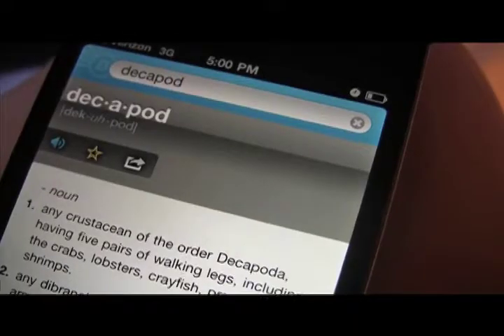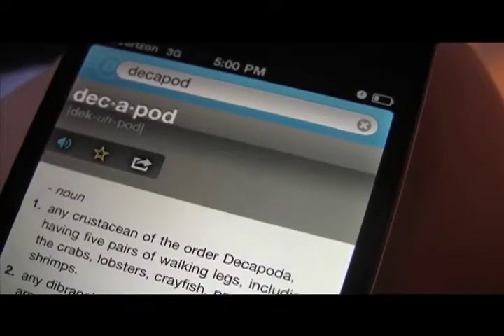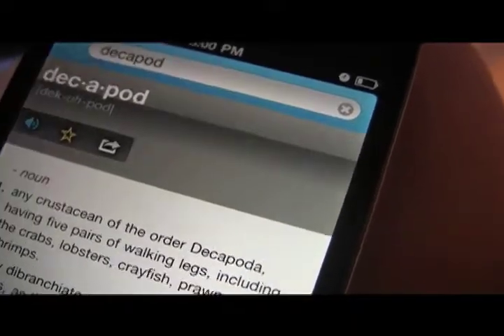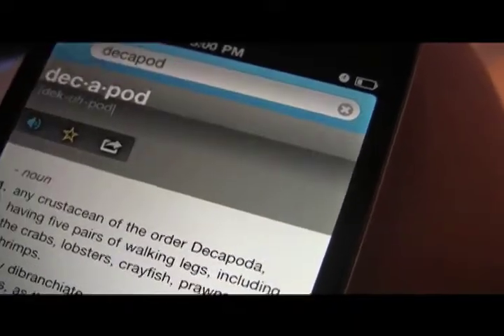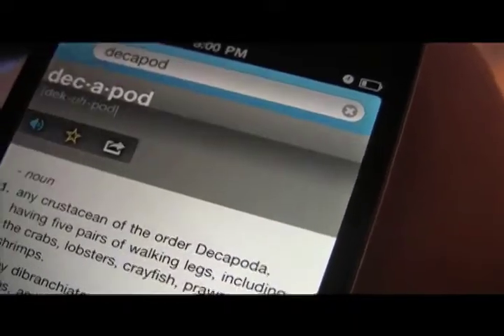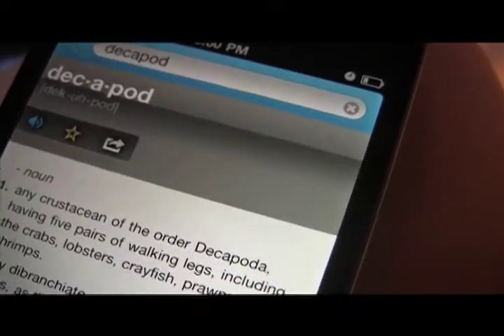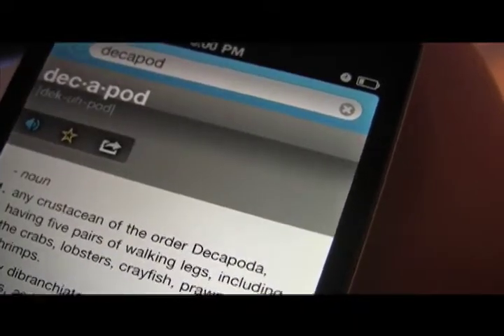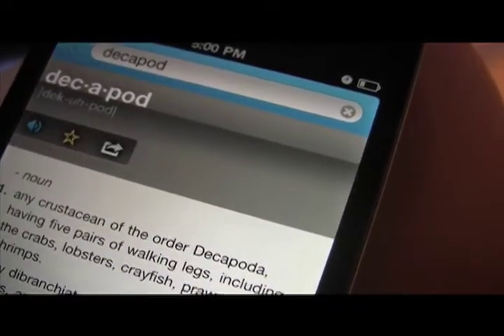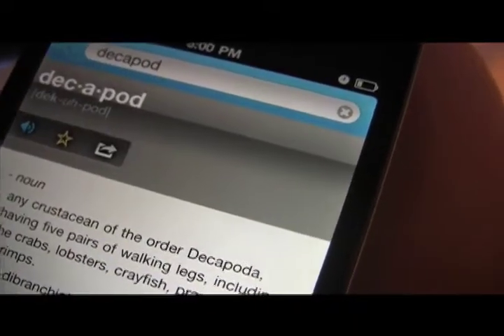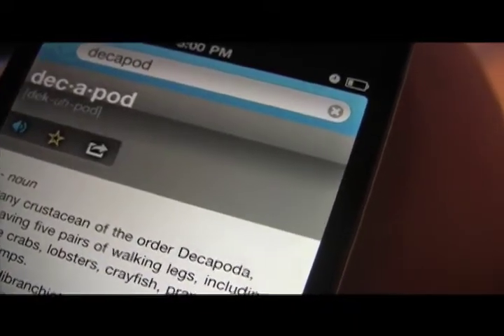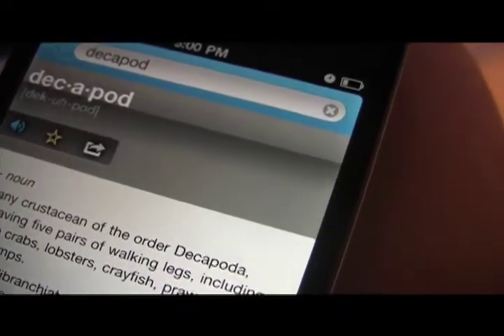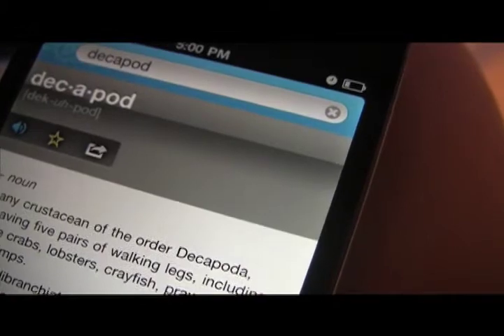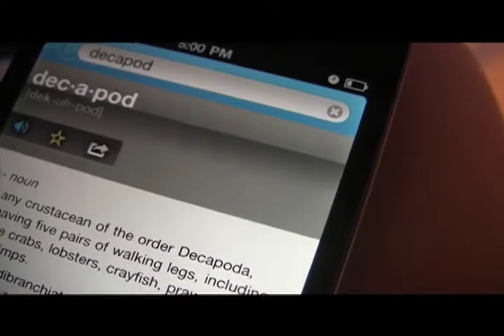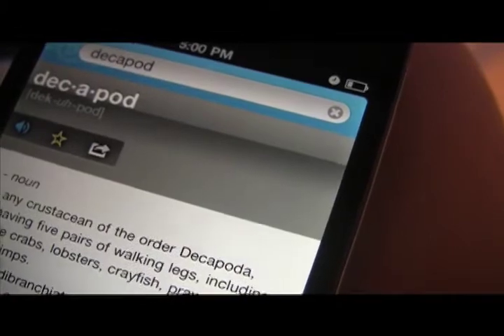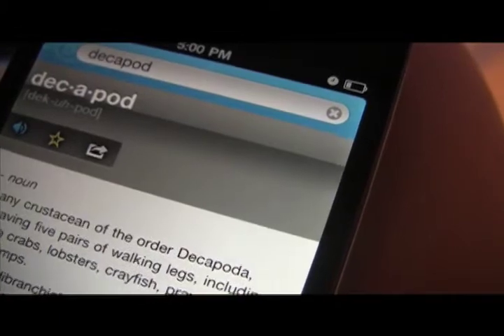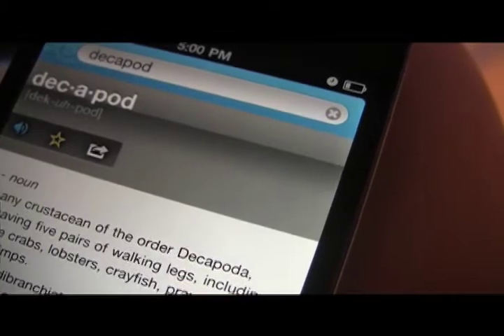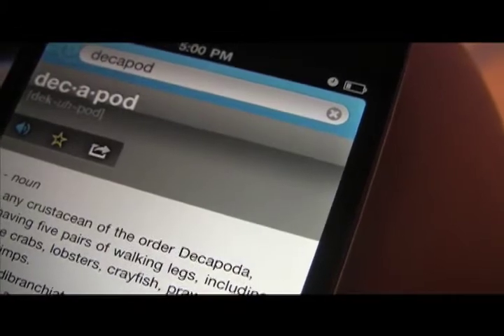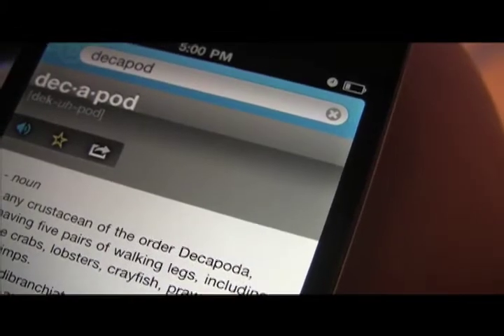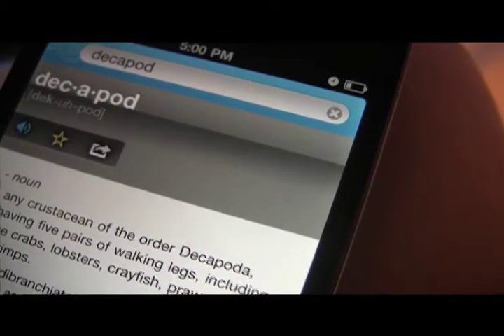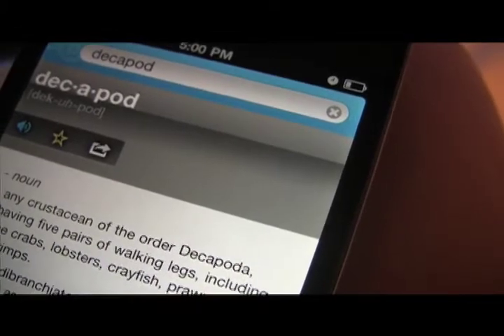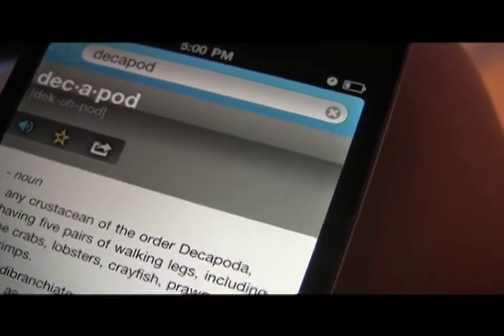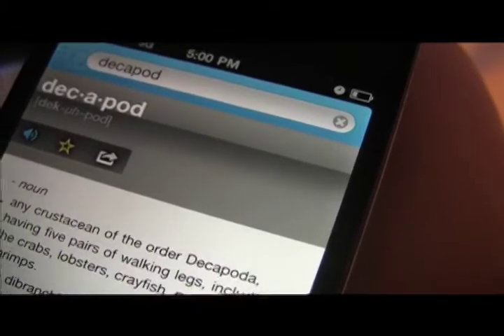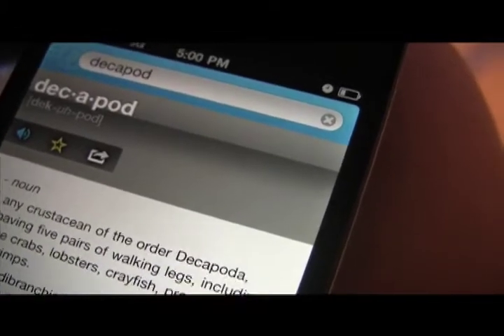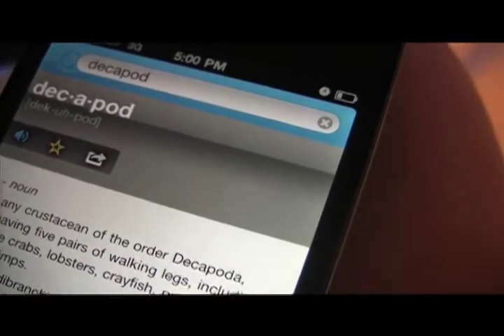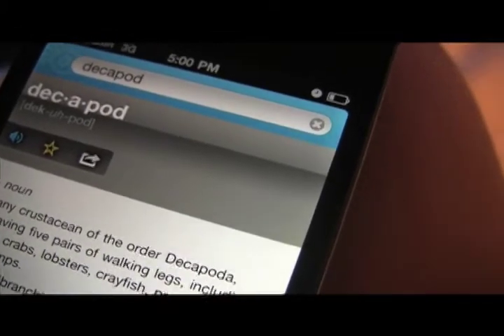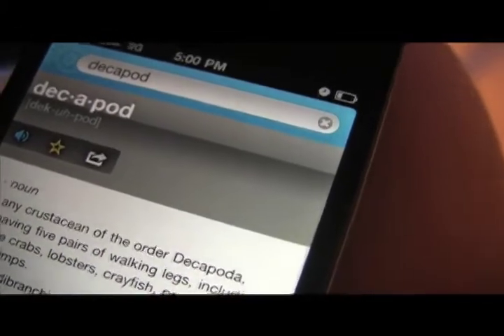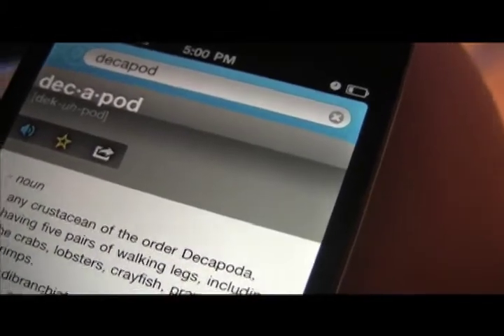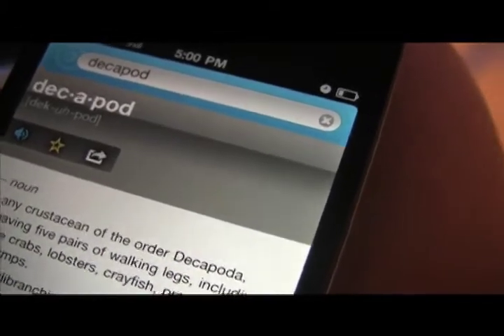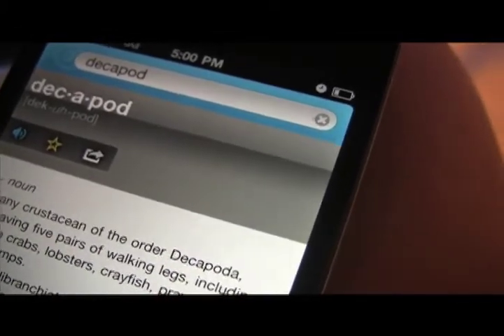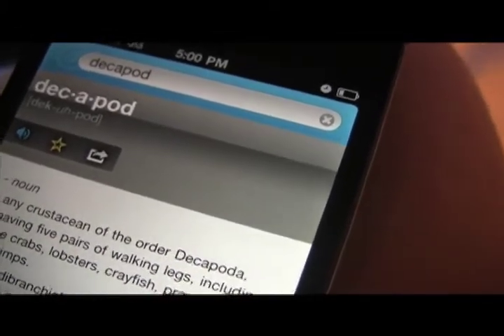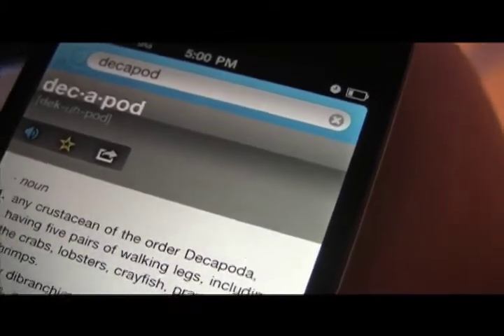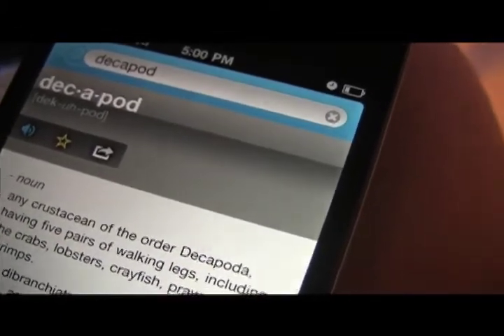Decapod. Noun. Any crustacean of the order Decapoda having five pairs of walking legs, including the crabs, lobsters, crayfish, prawns, and shrimps; any dibranchiate cephalopod having 10 arms, as the cuttlefish or squid.